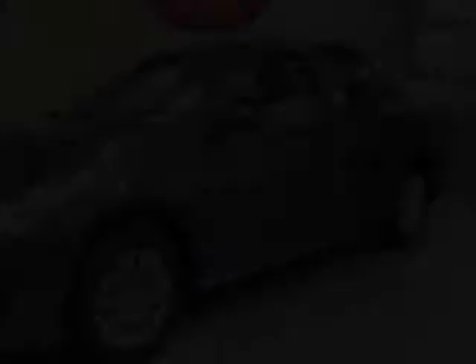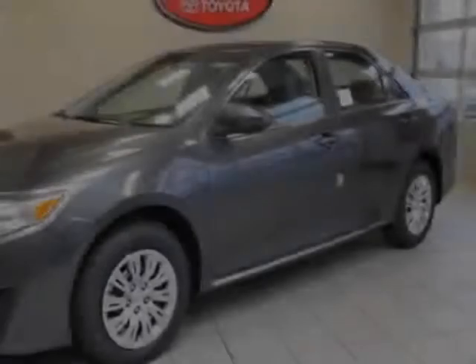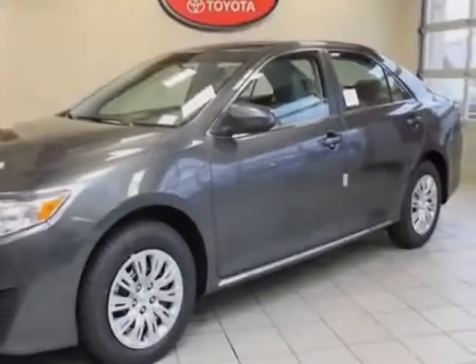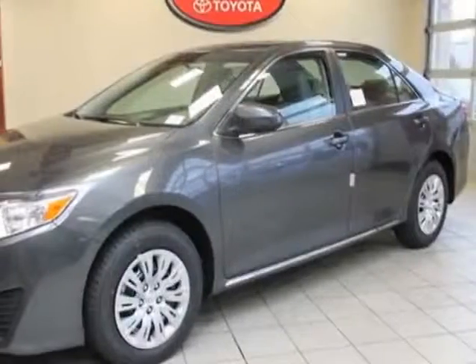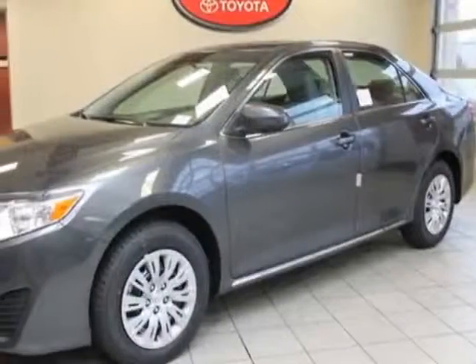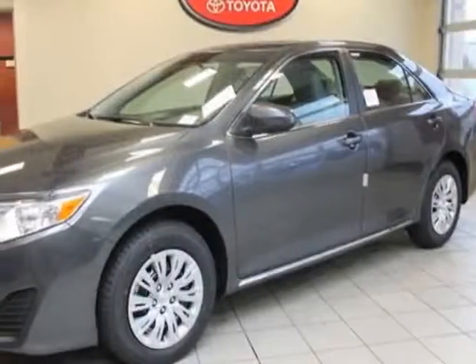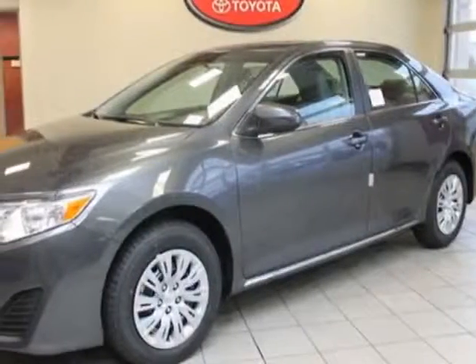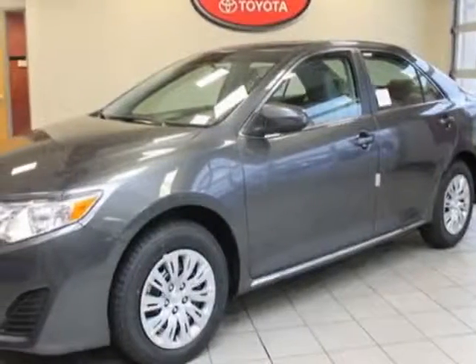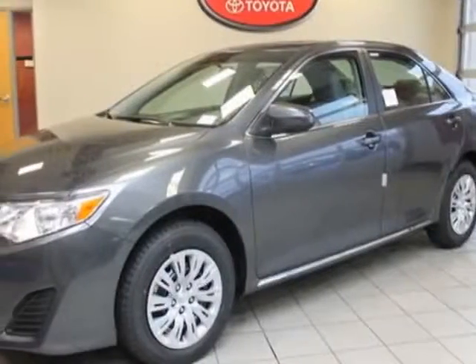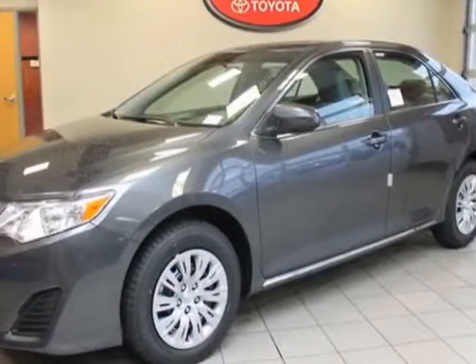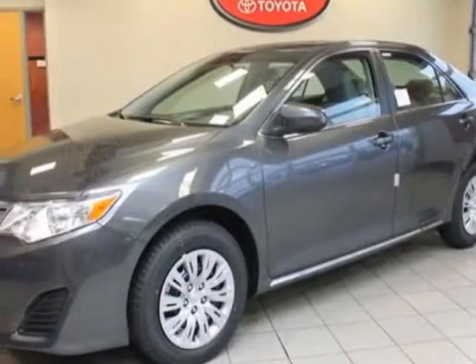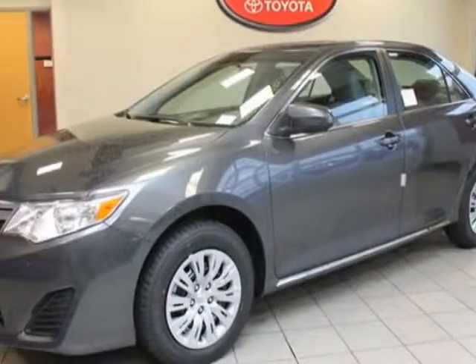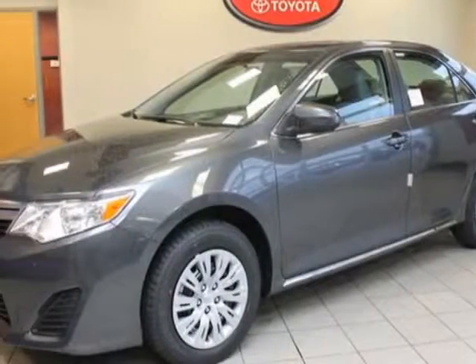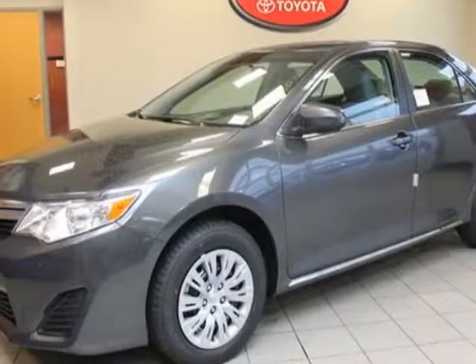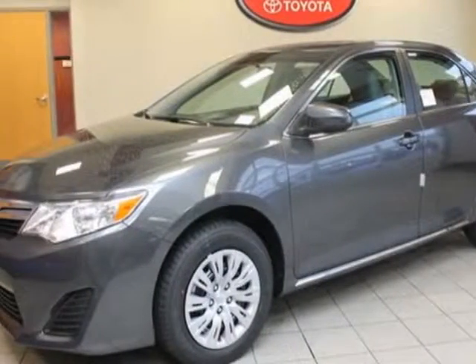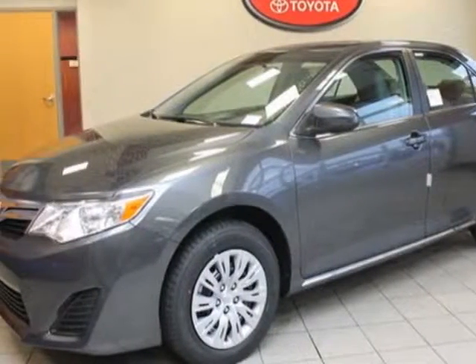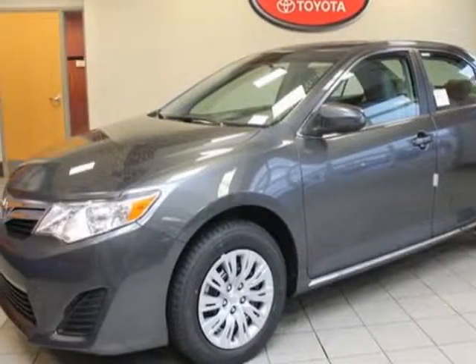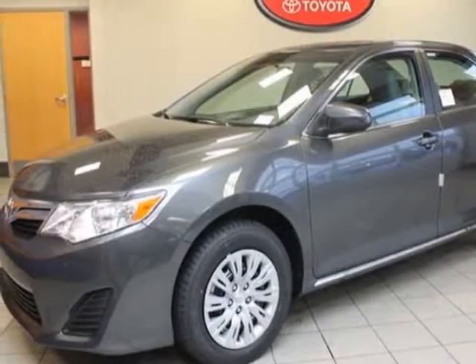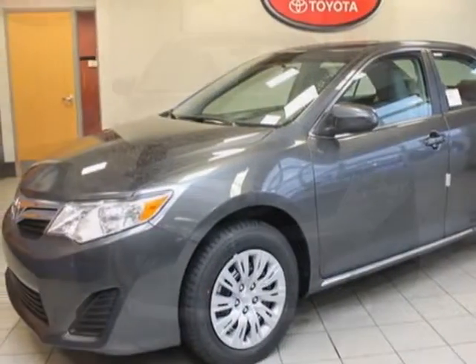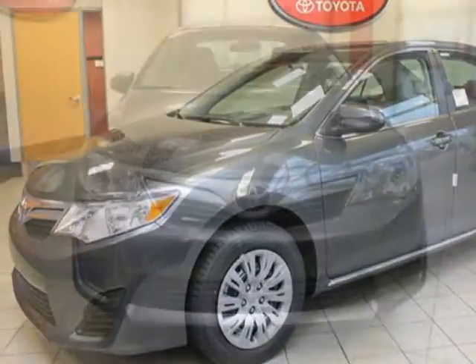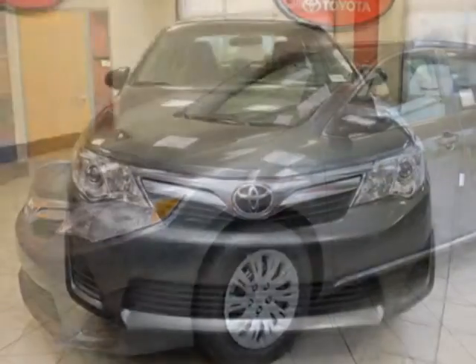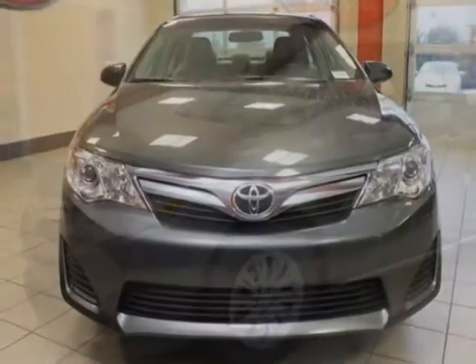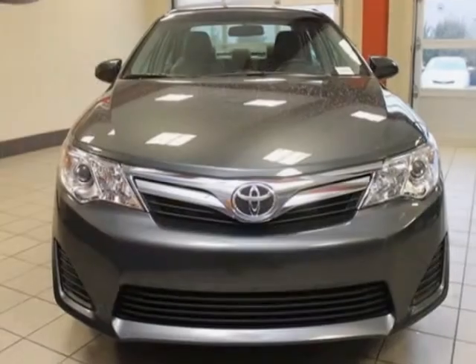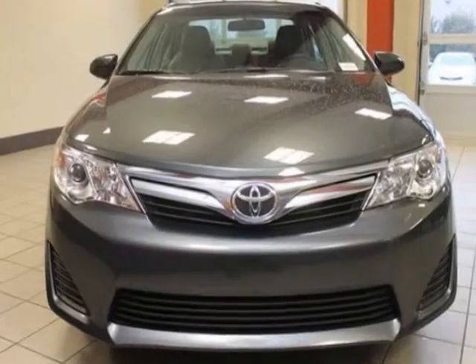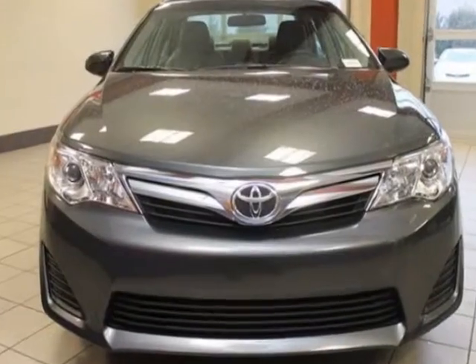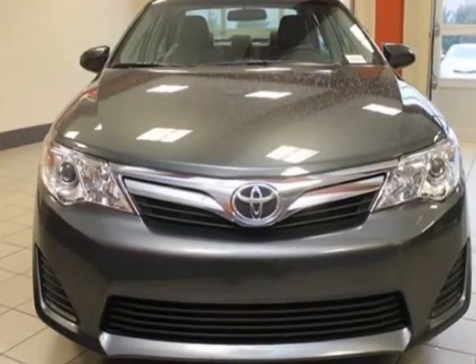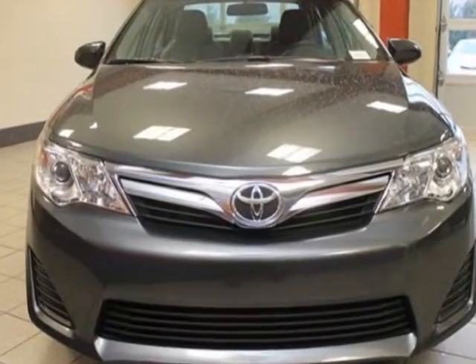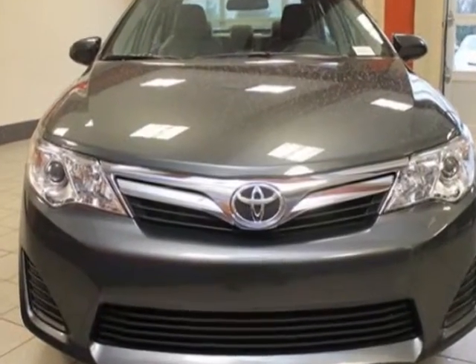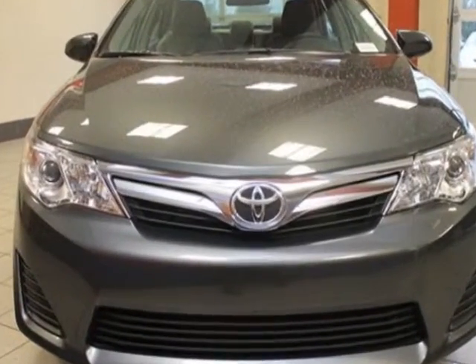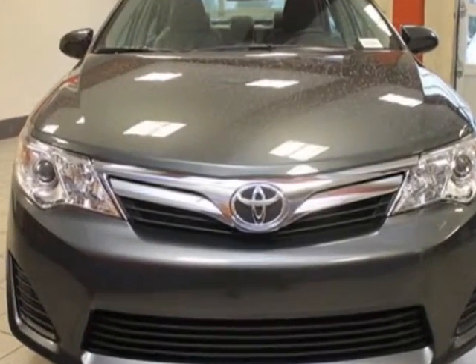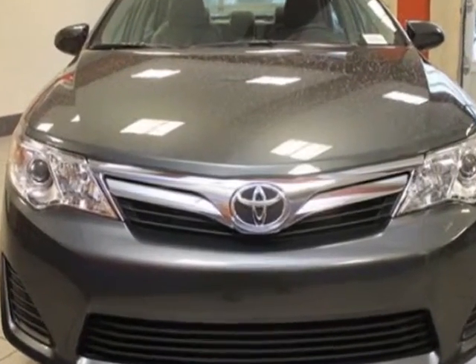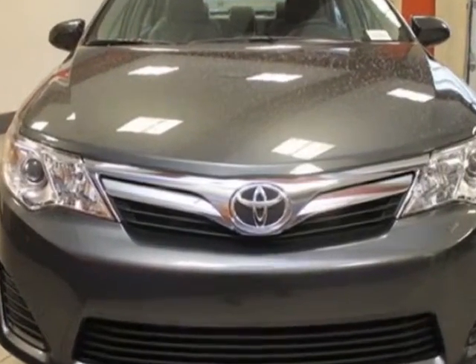Come take a look at this new 2013 Toyota Camry. For your protection, this vehicle has a full factory warranty.